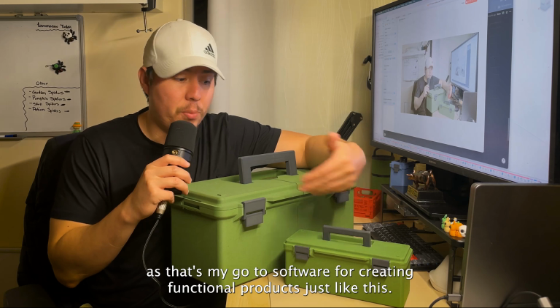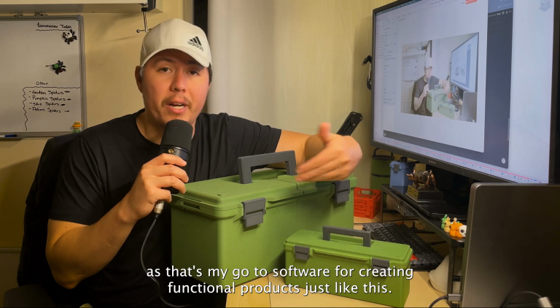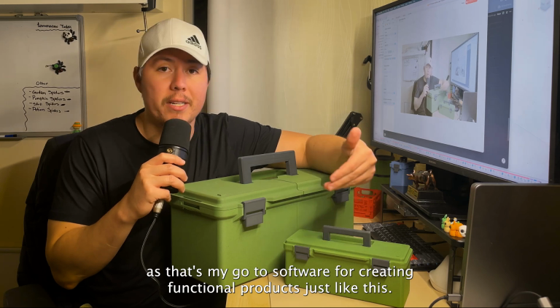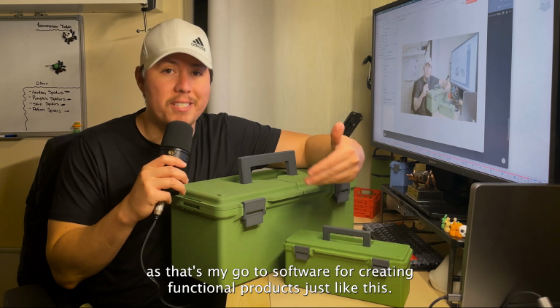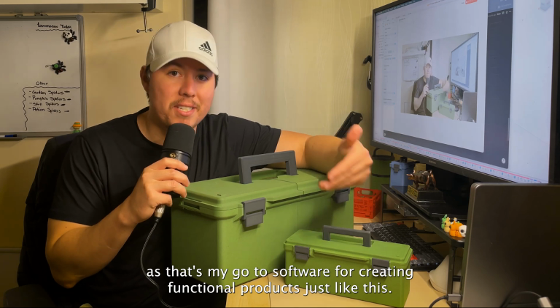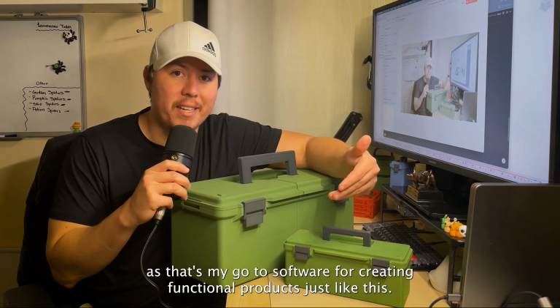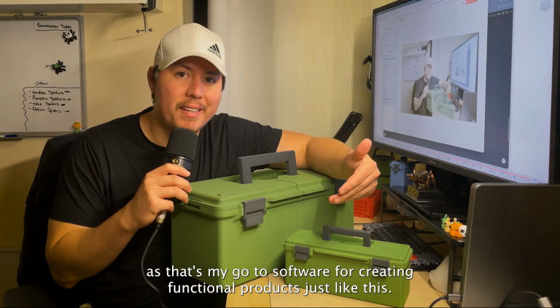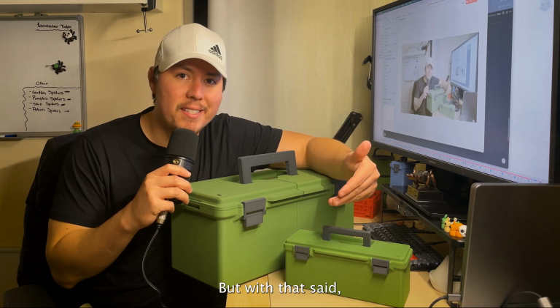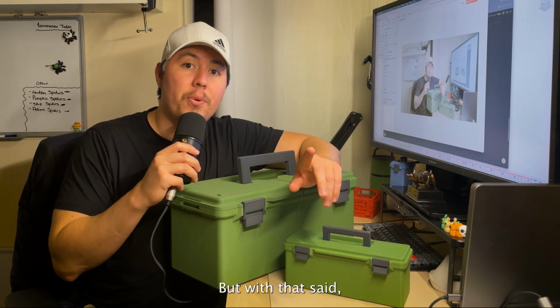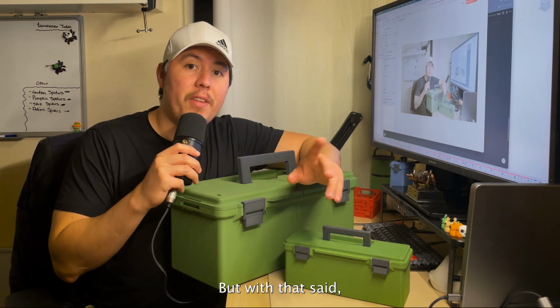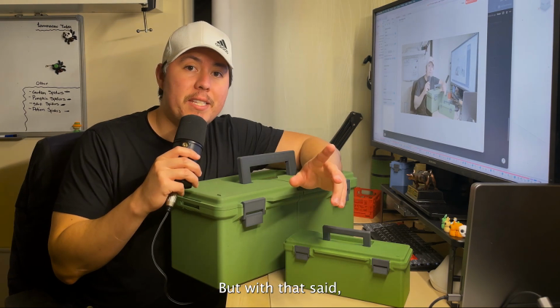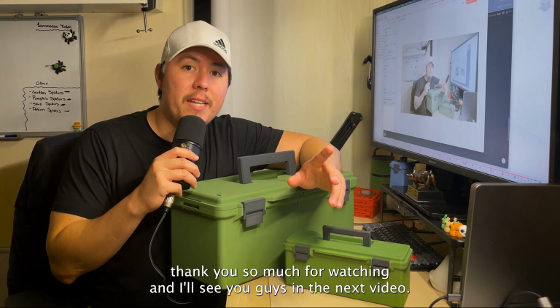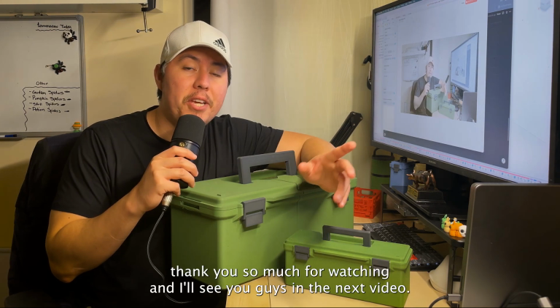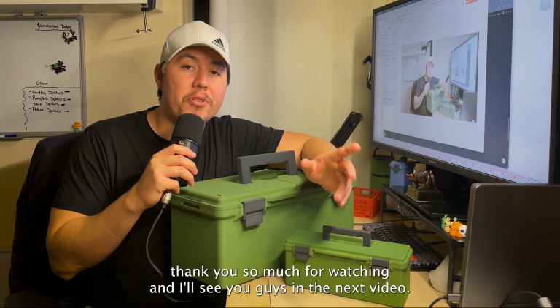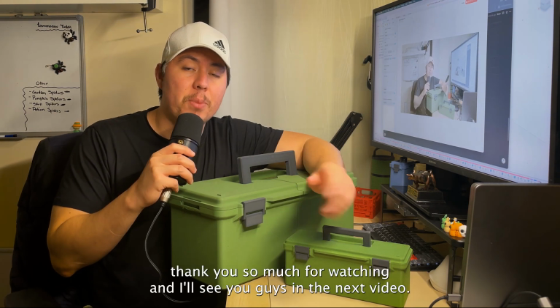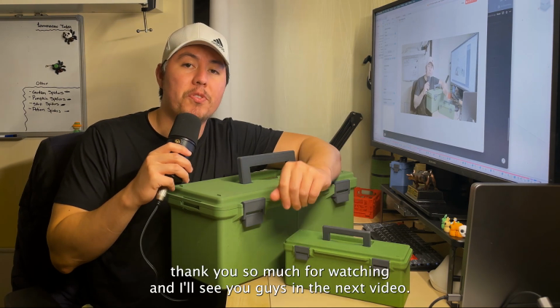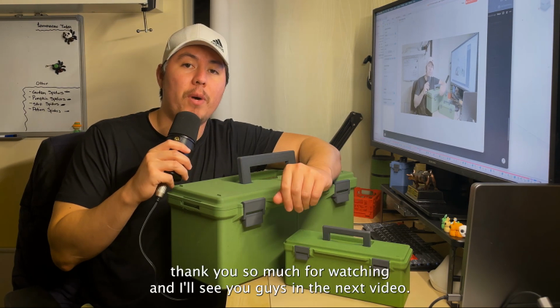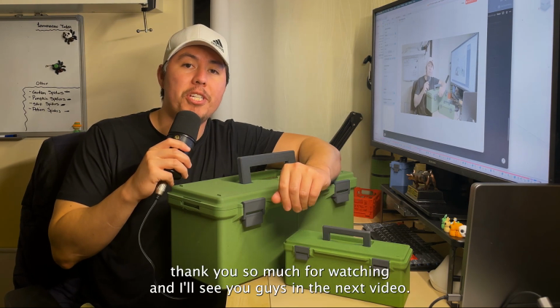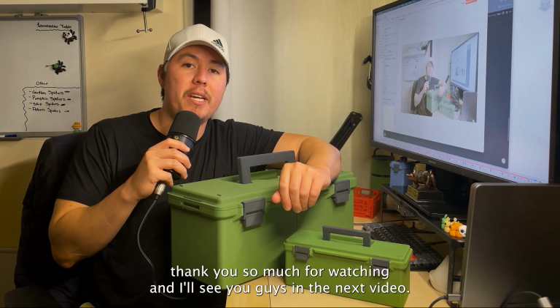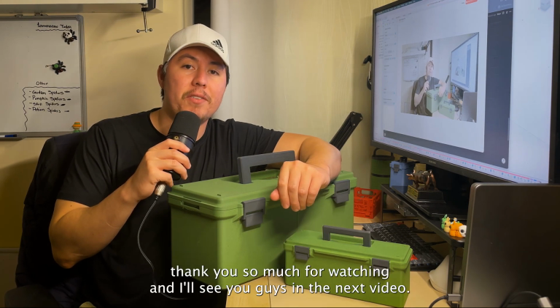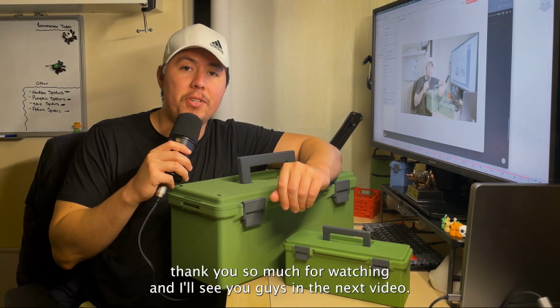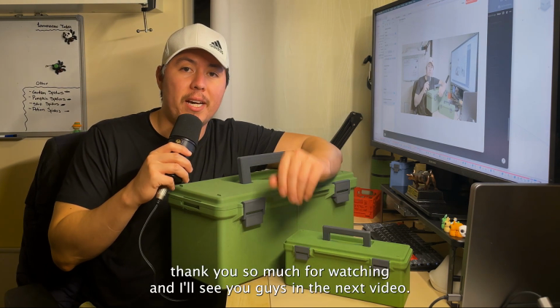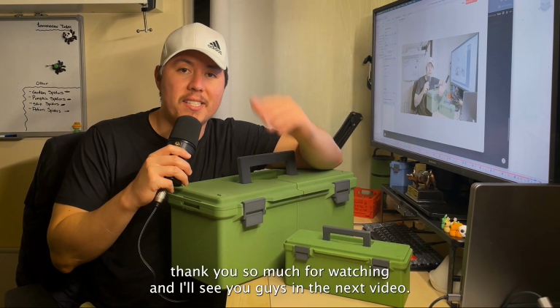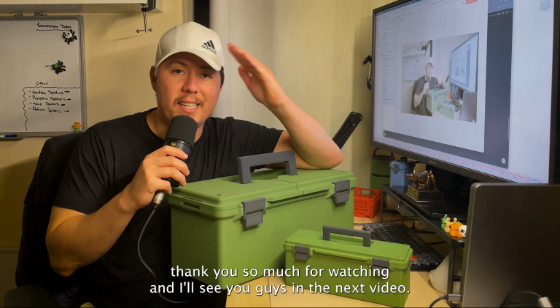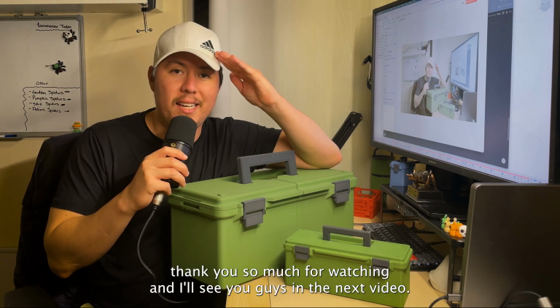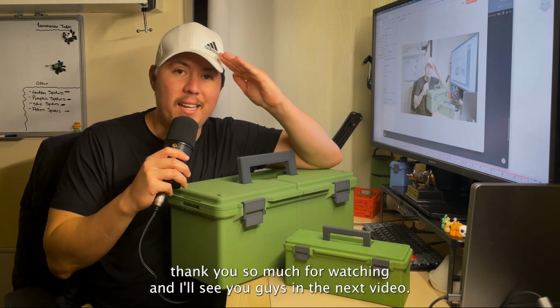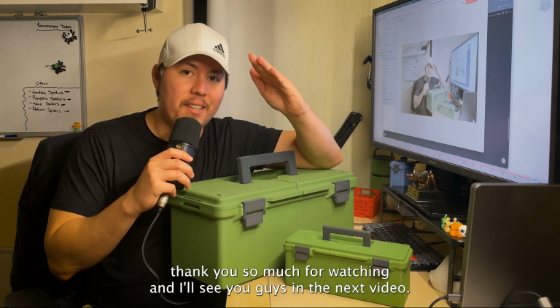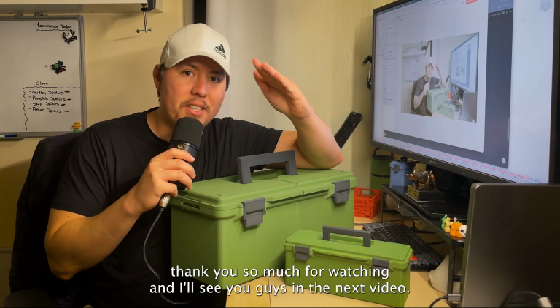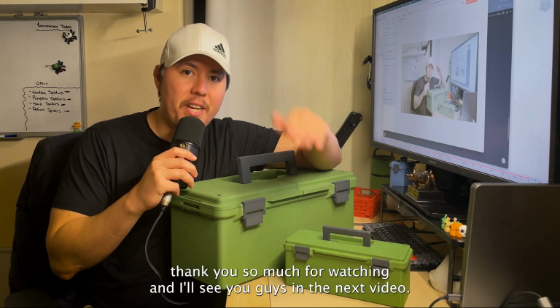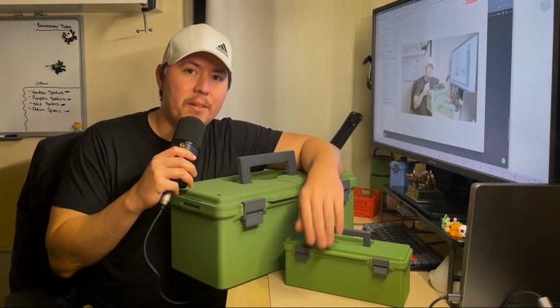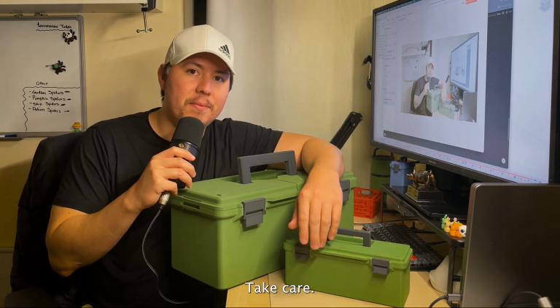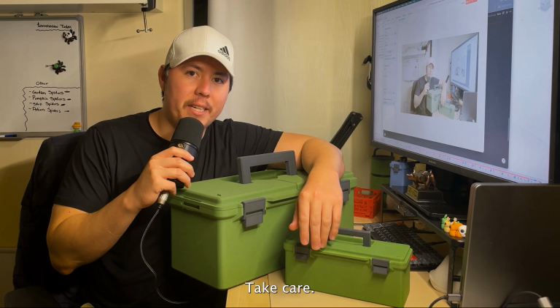Thank you so much for watching, and I'll see you in the next video. Take care.